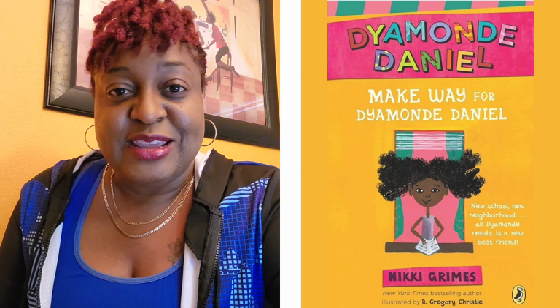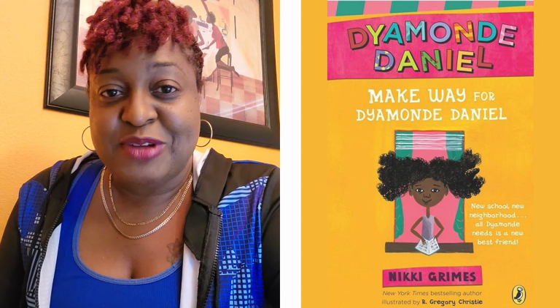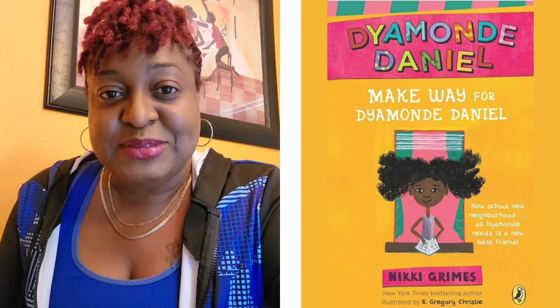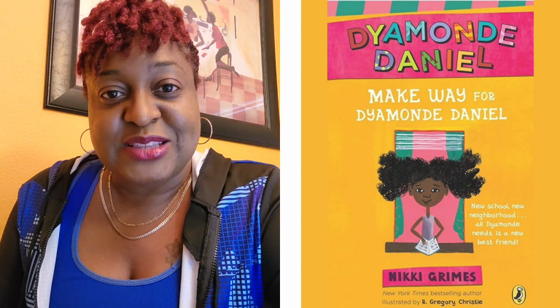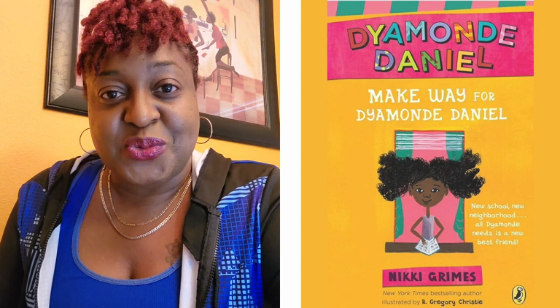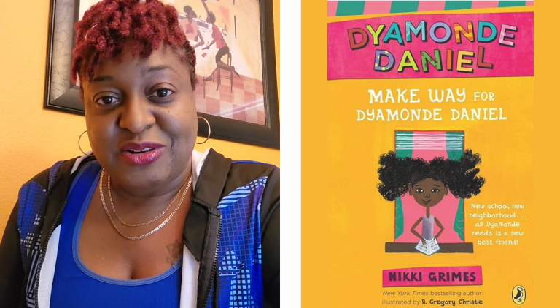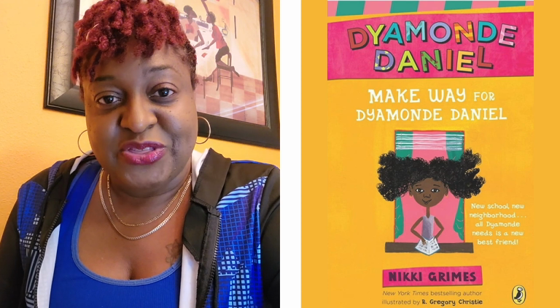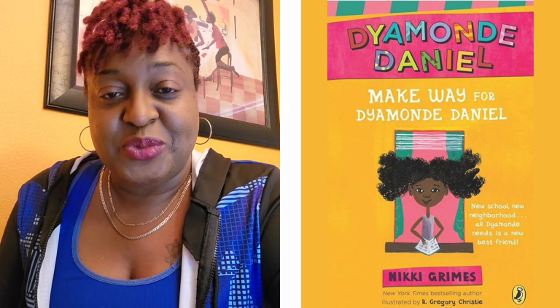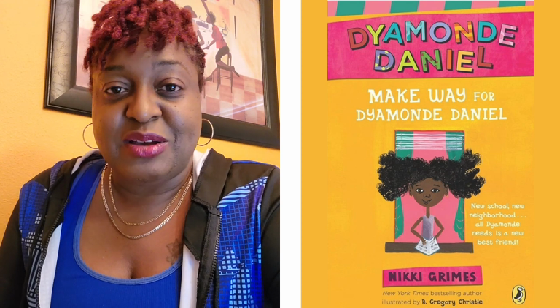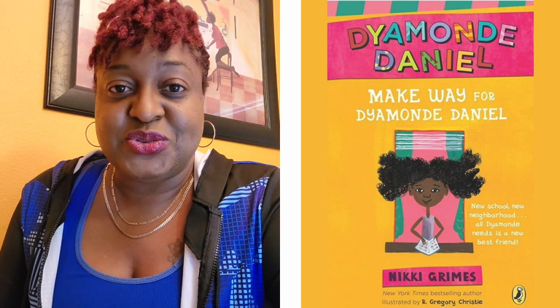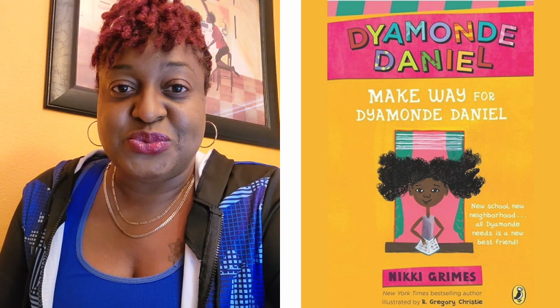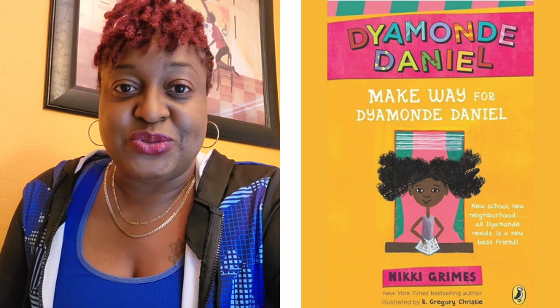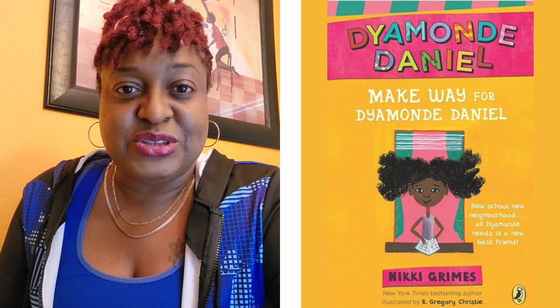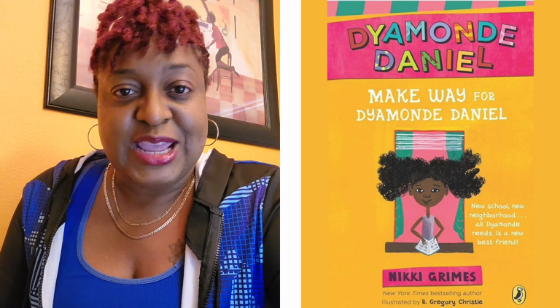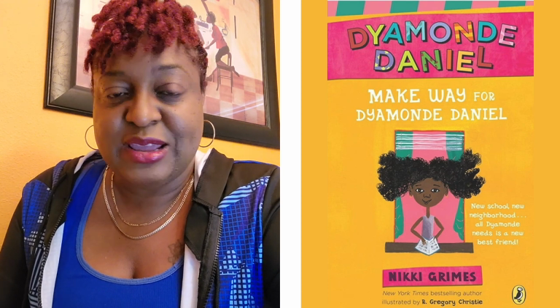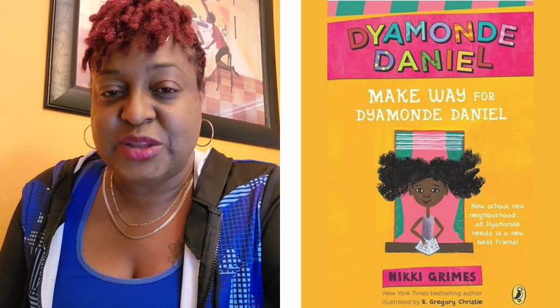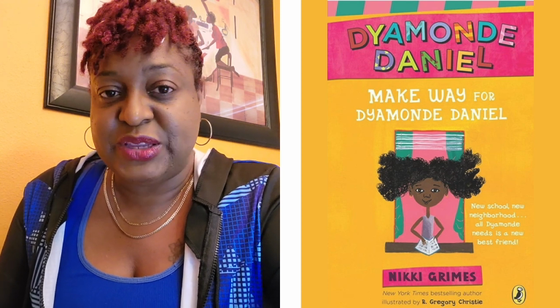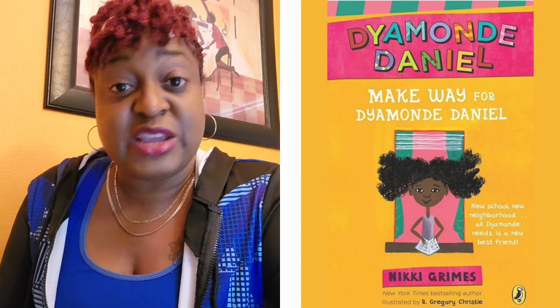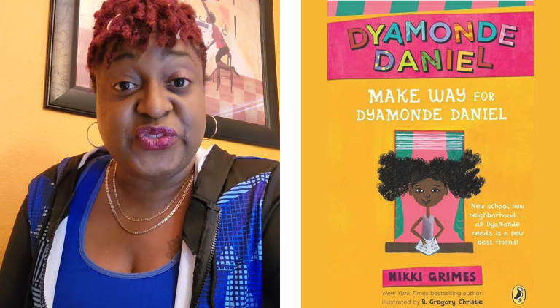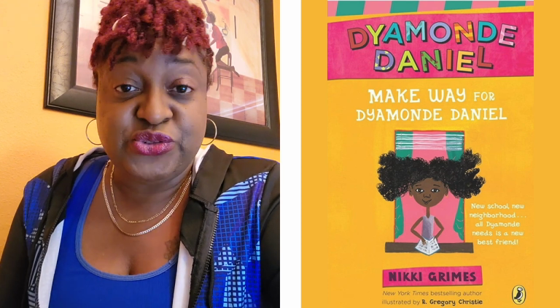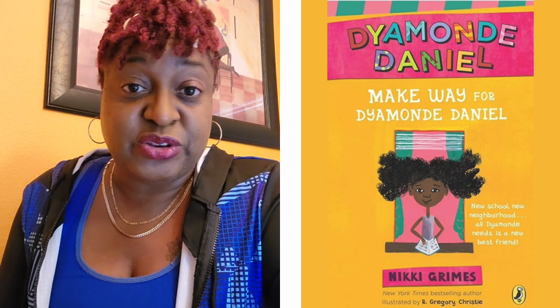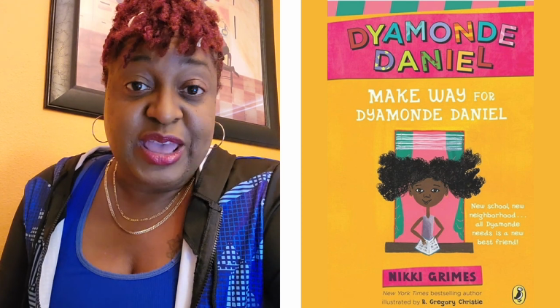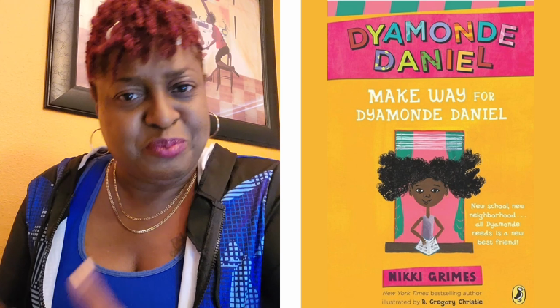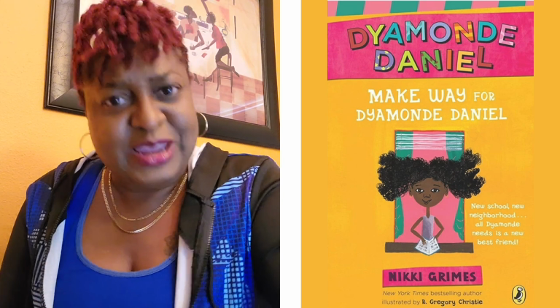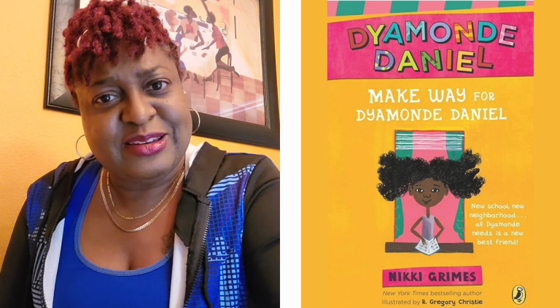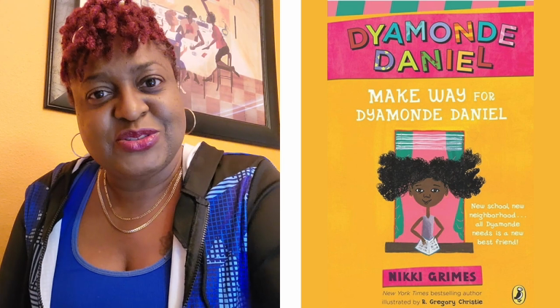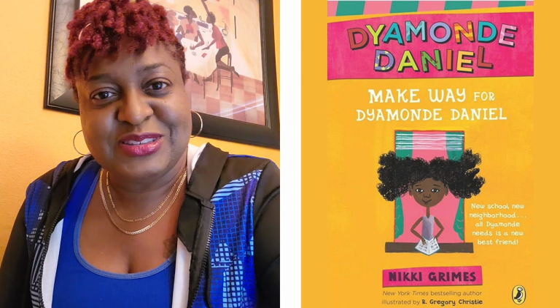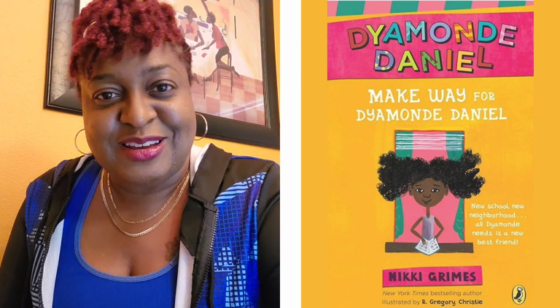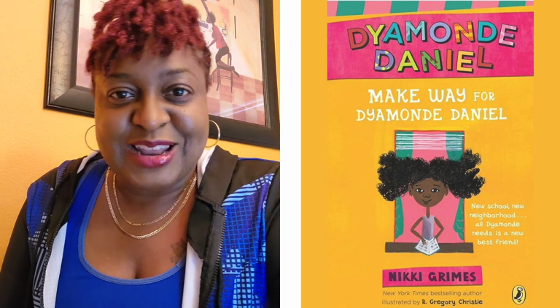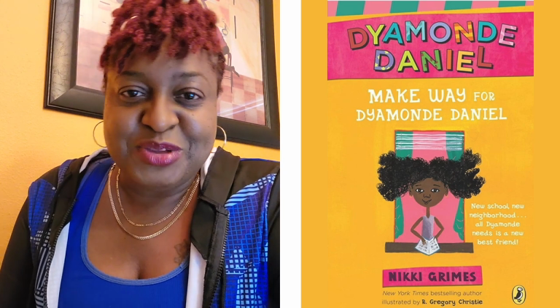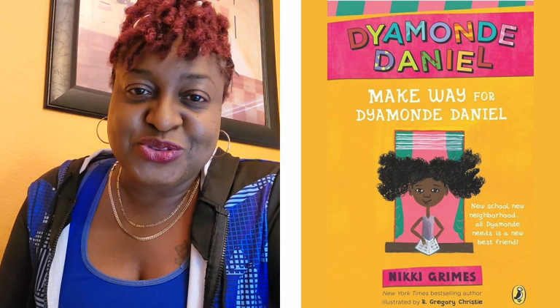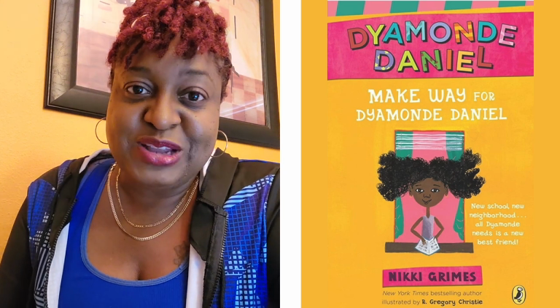Nikki Grimes is a great author when it comes to taking tough issues and breaking it down so it's on that elementary school level.